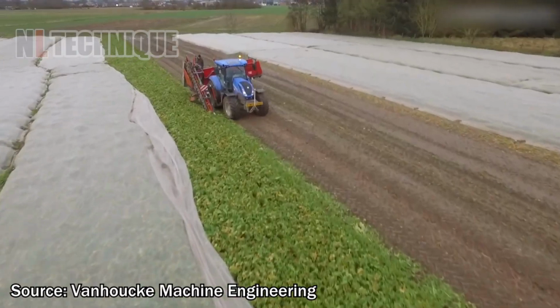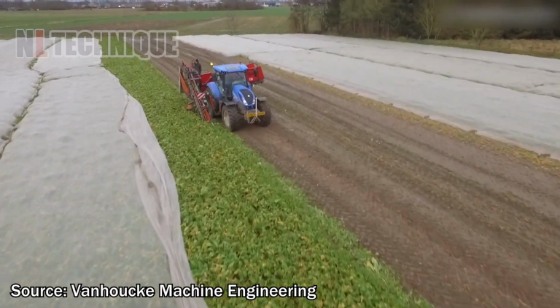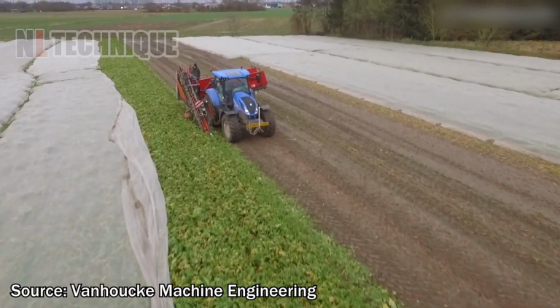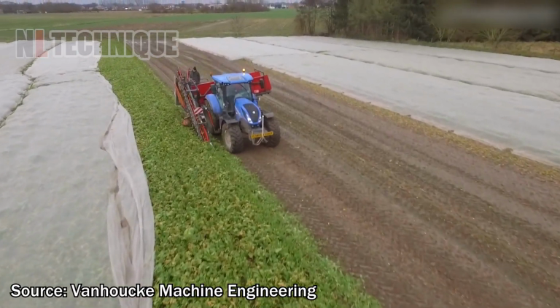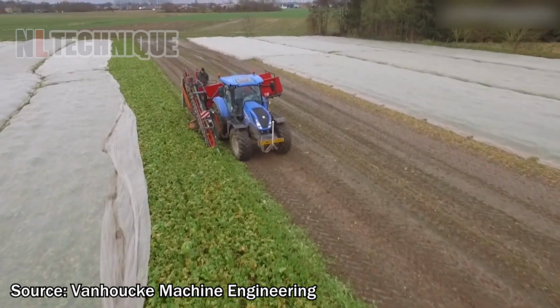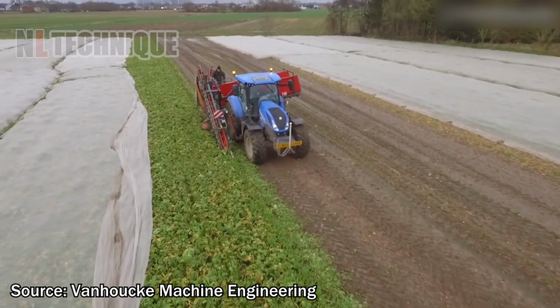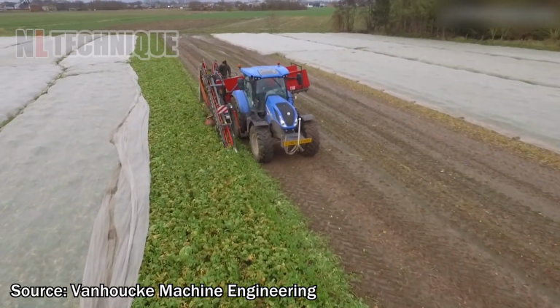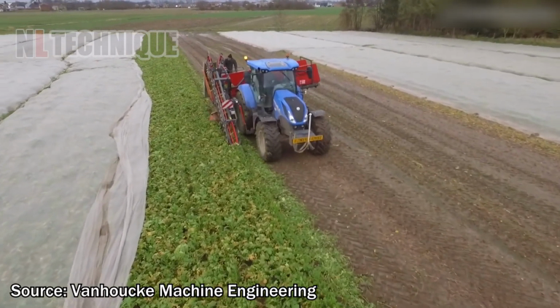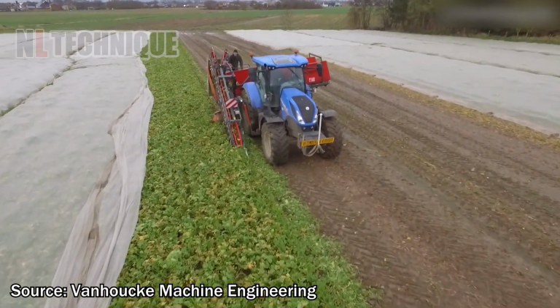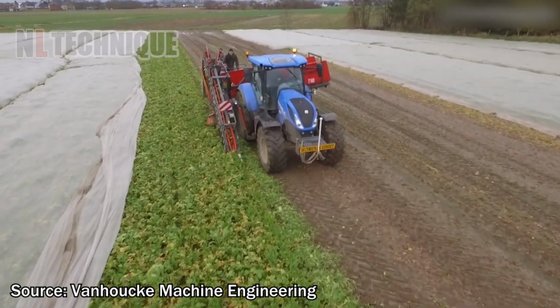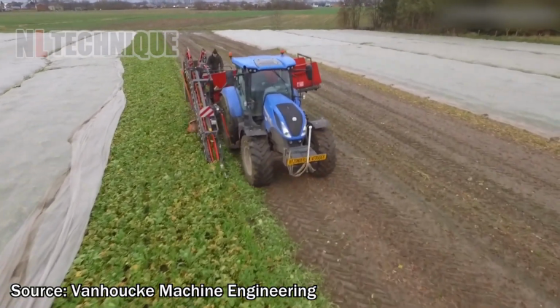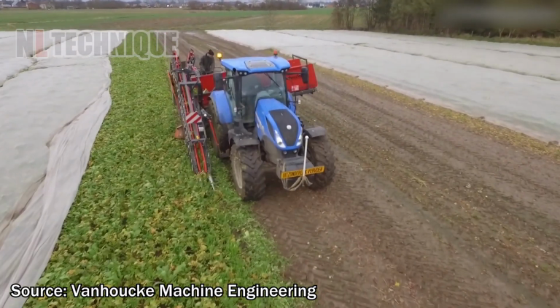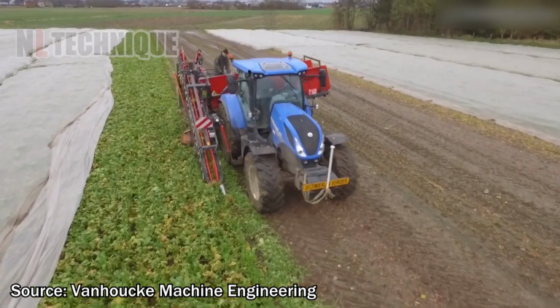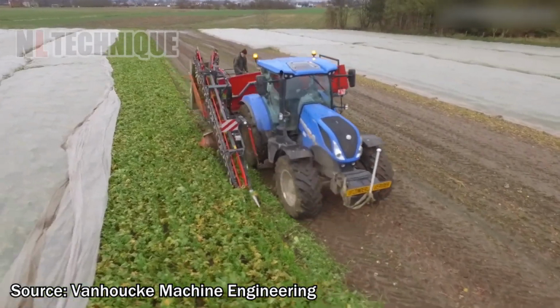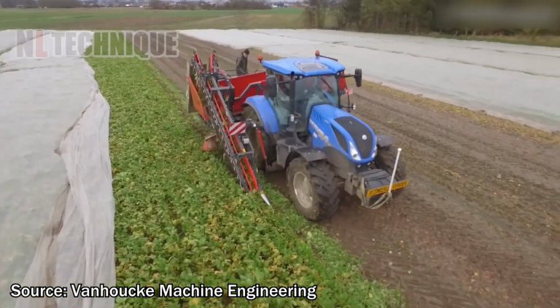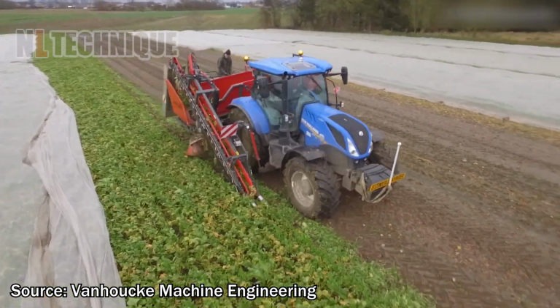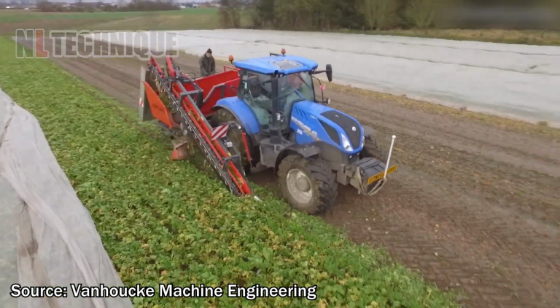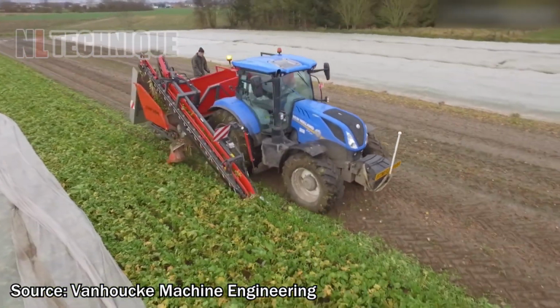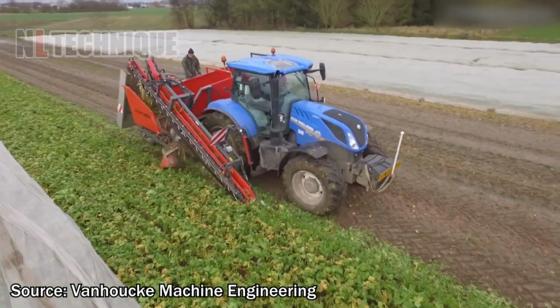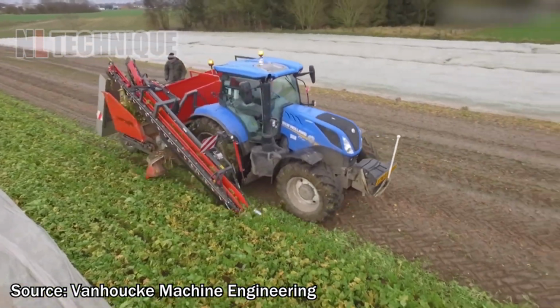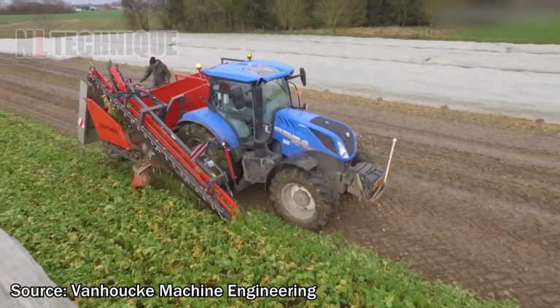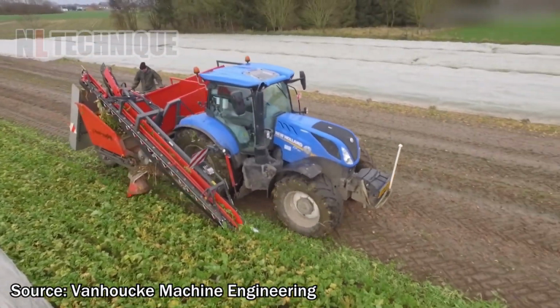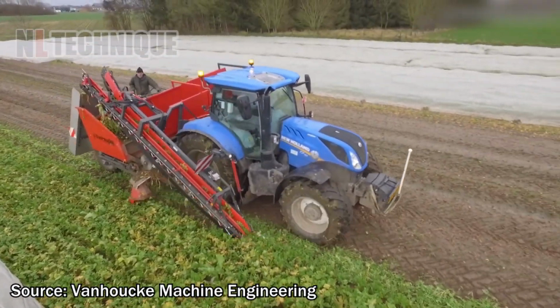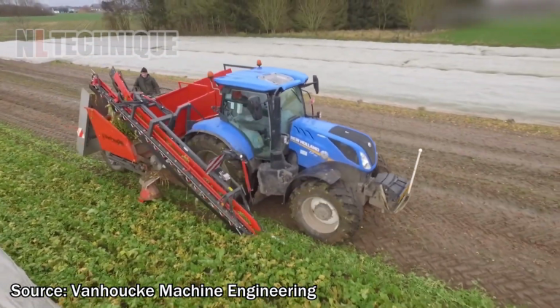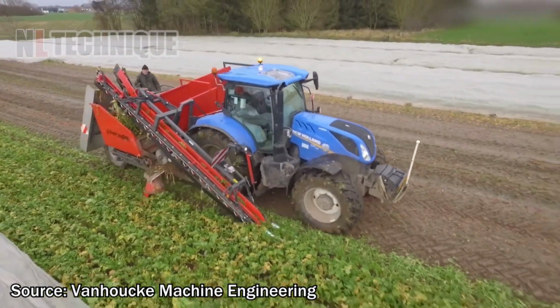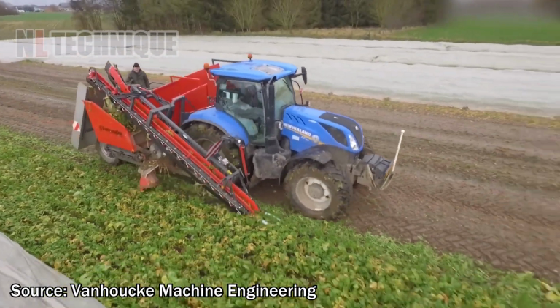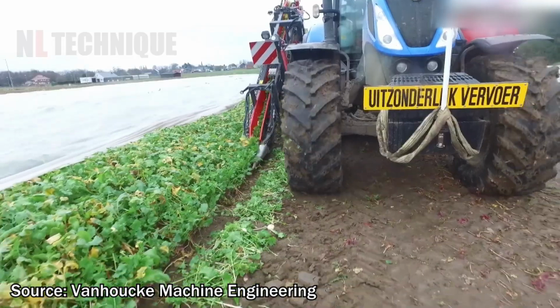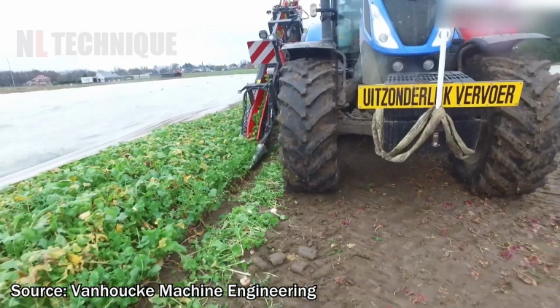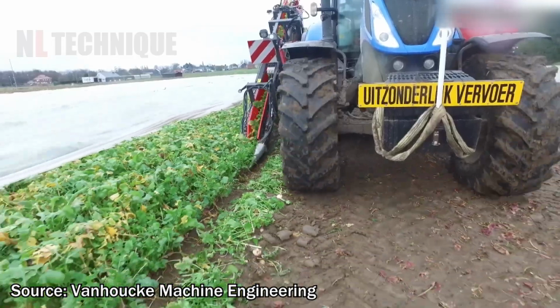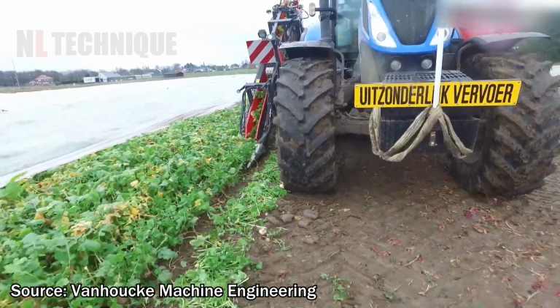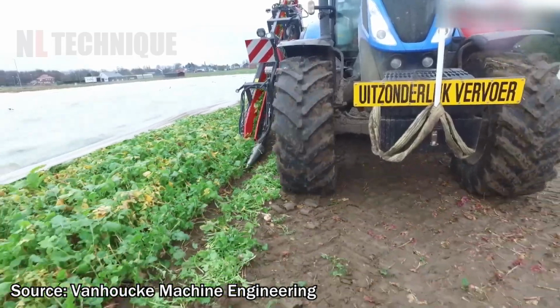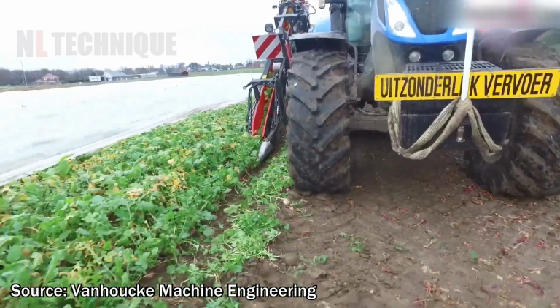The New Holland can harvest radish in a second, so the farmer doesn't need to pick them up by hand.